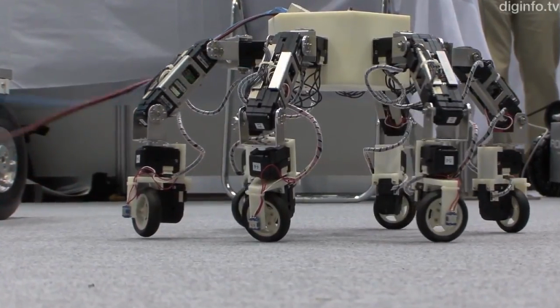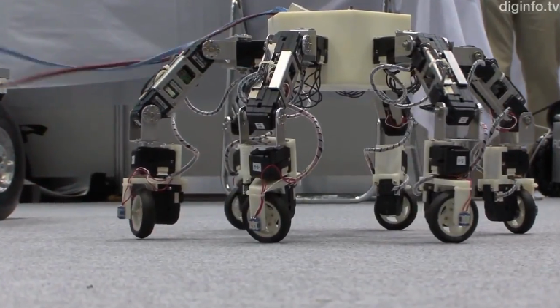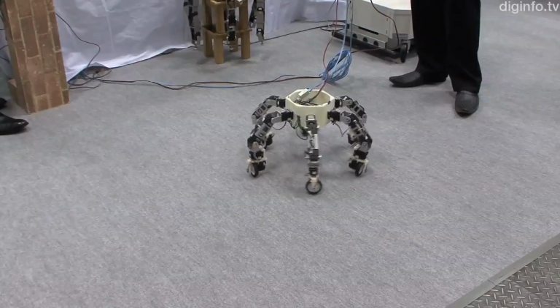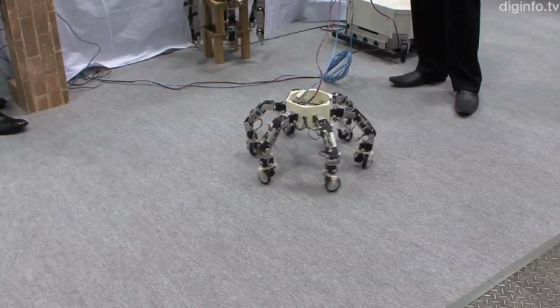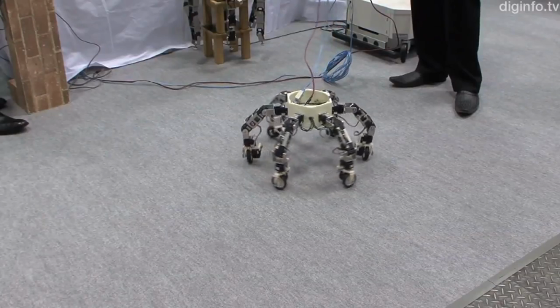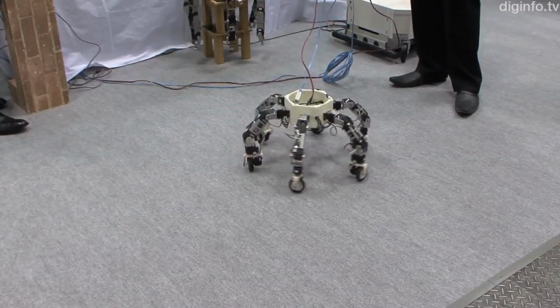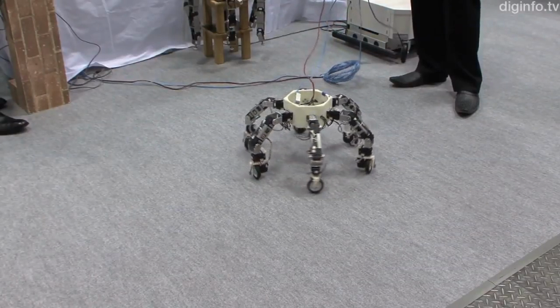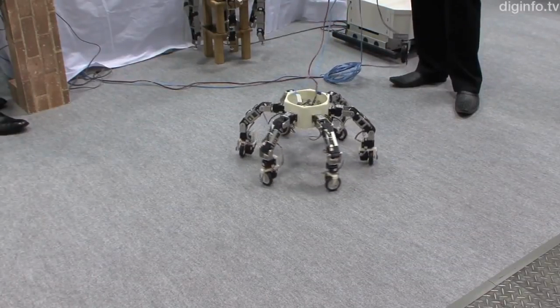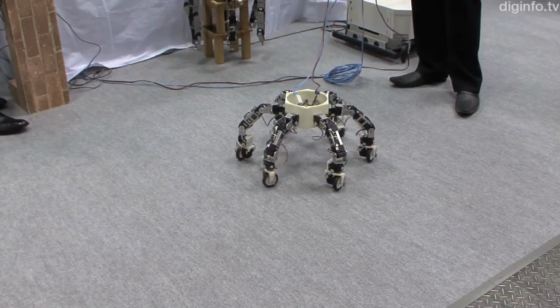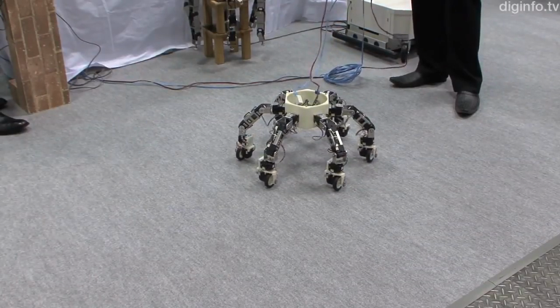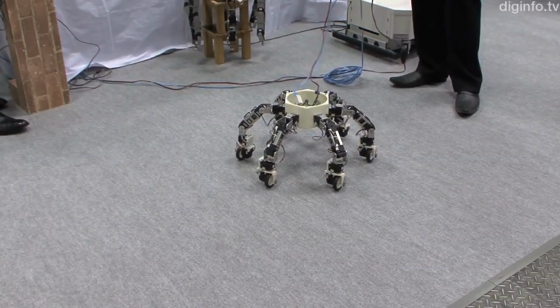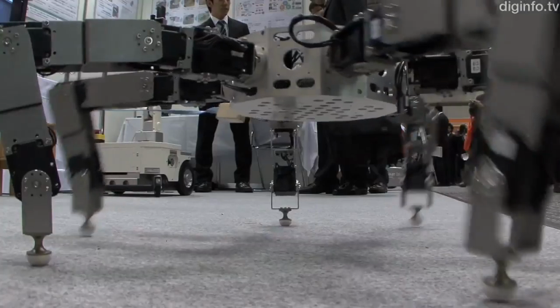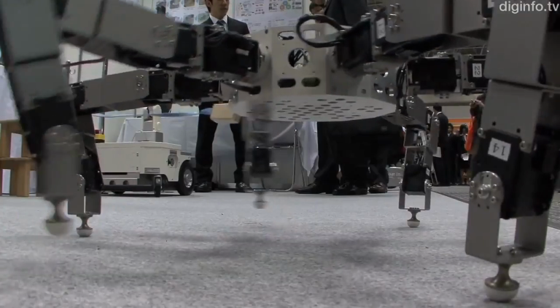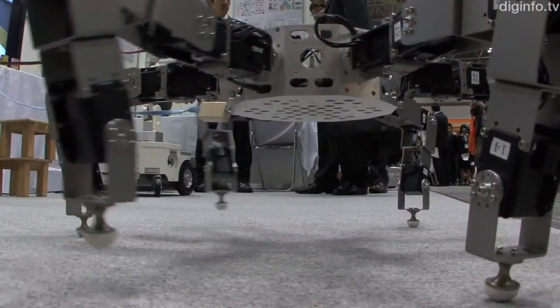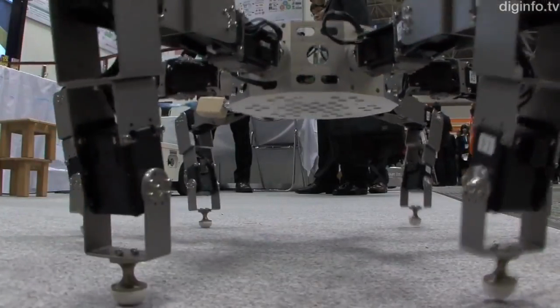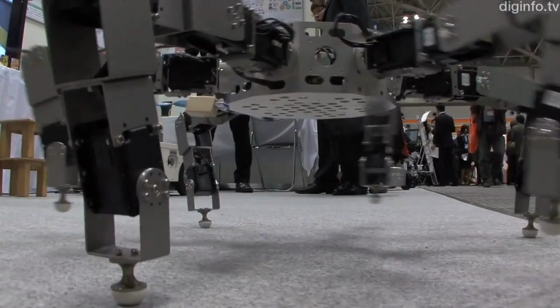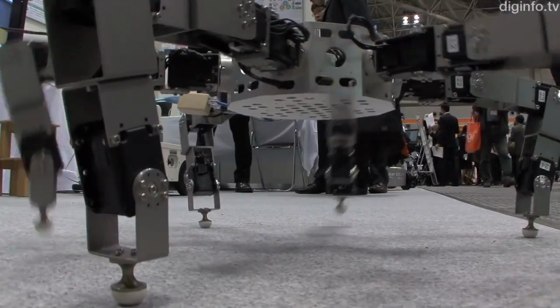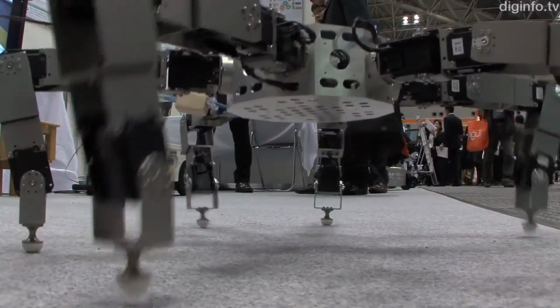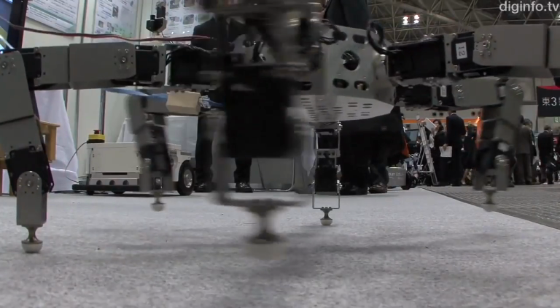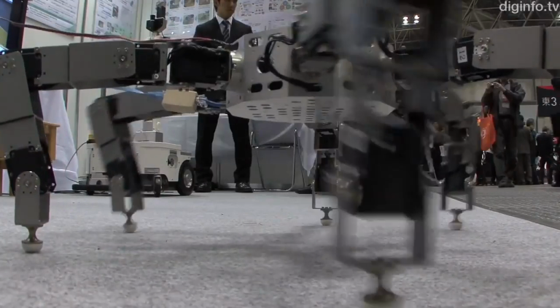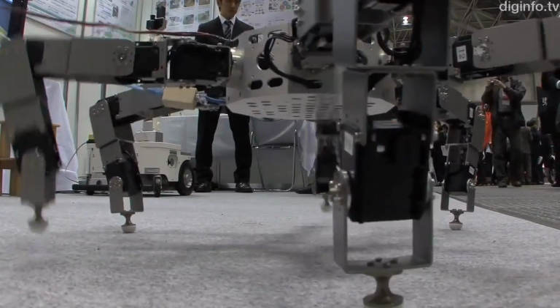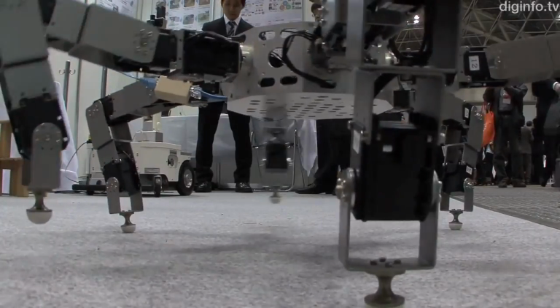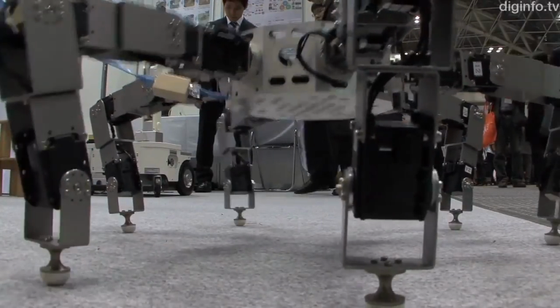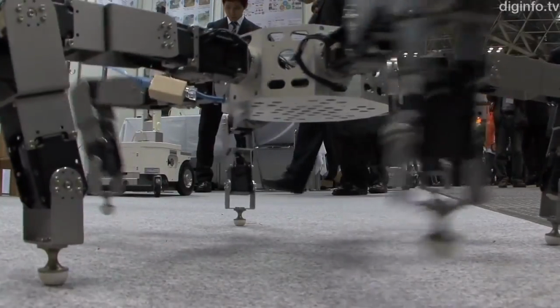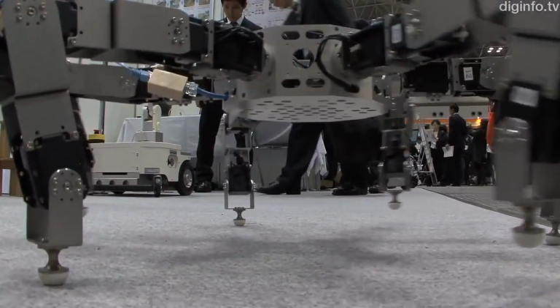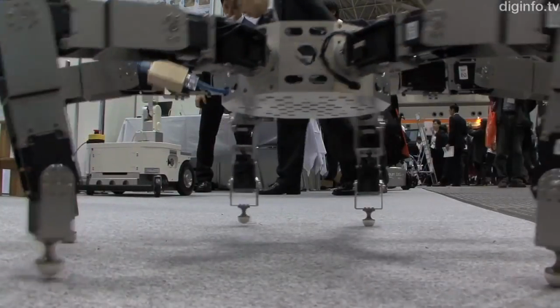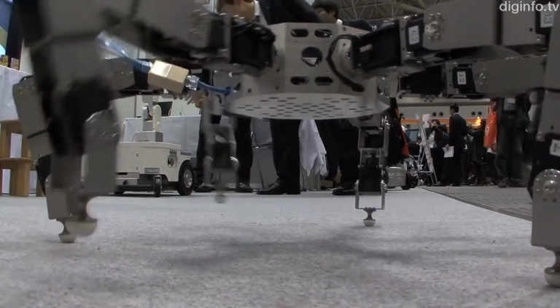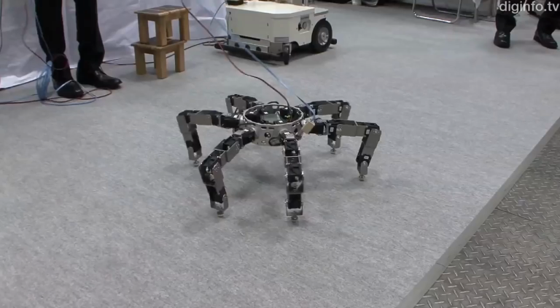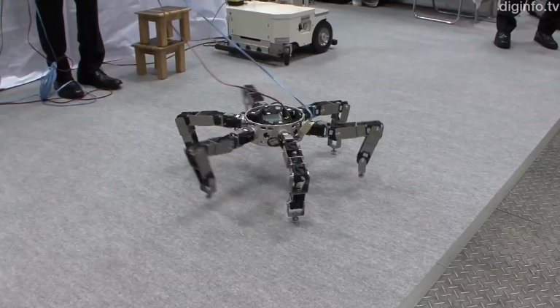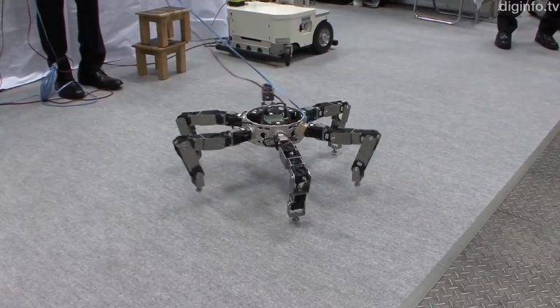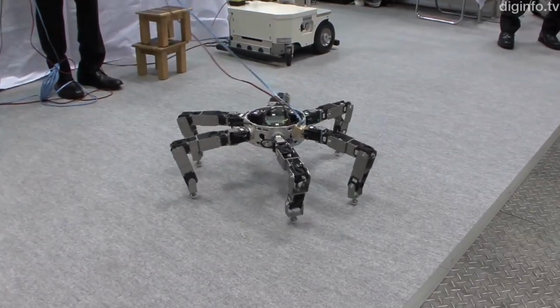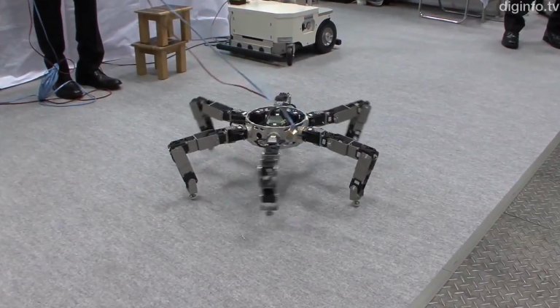There is also no distinction between the top and bottom of the robot, so if it falls over, it can get up easily by turning its legs the other way.